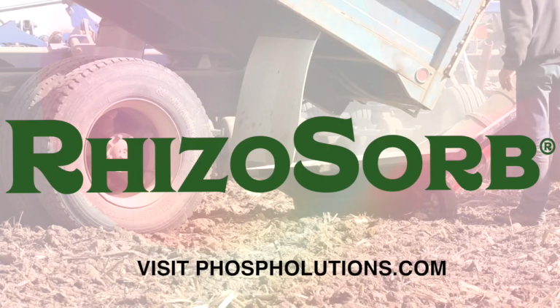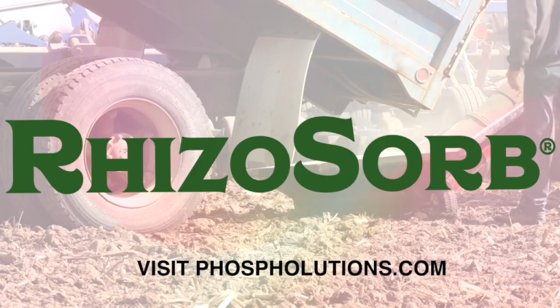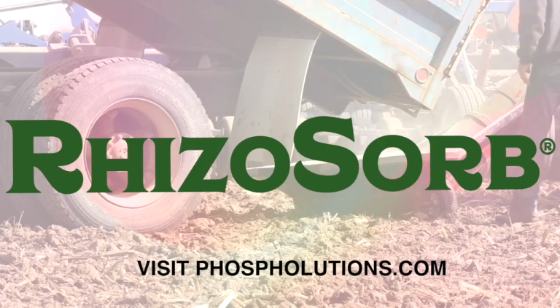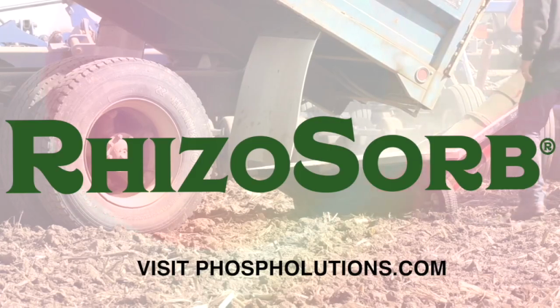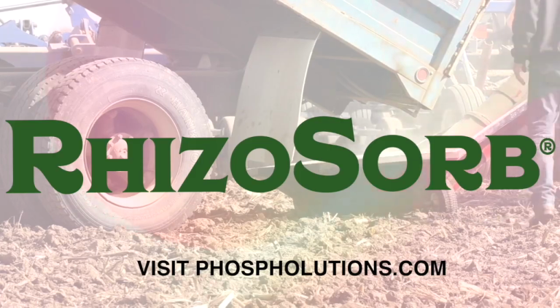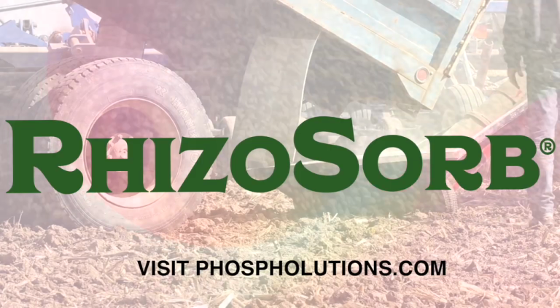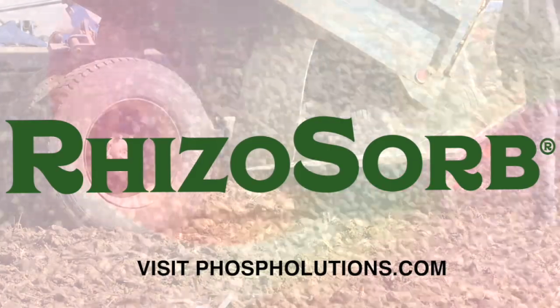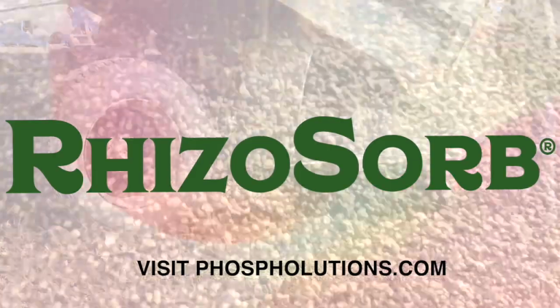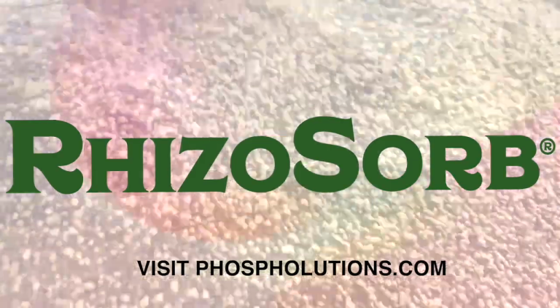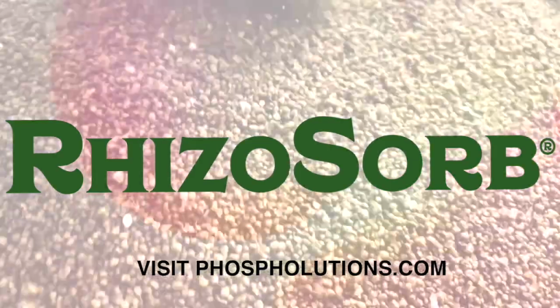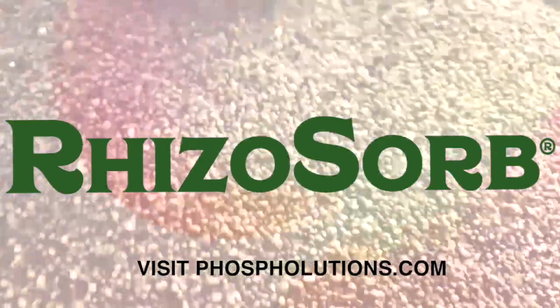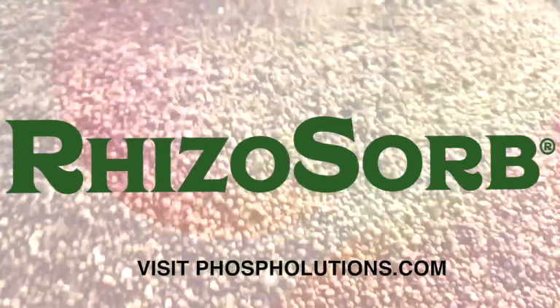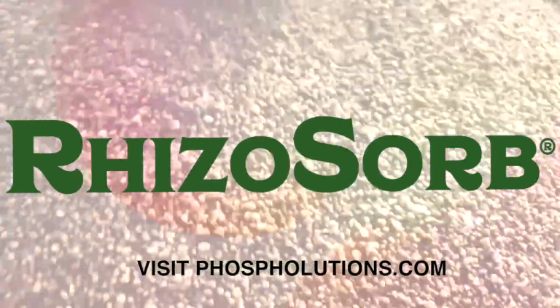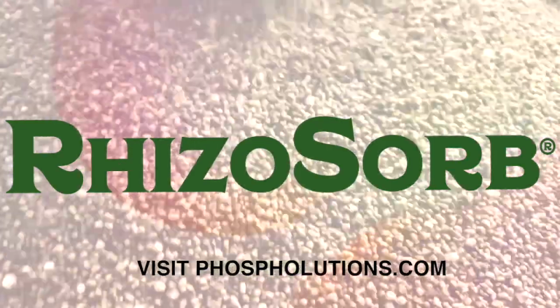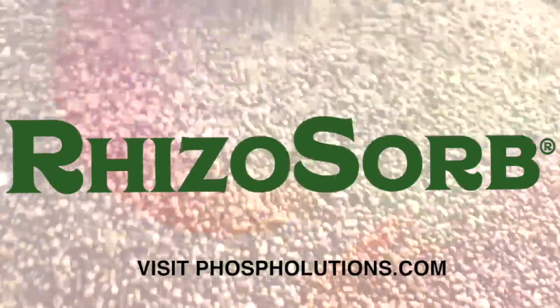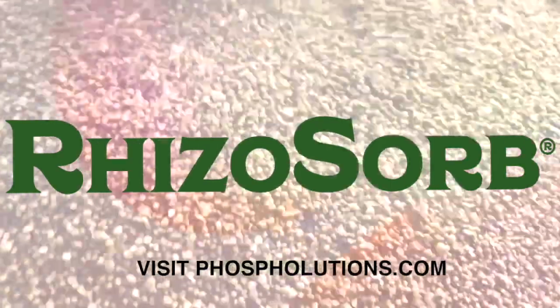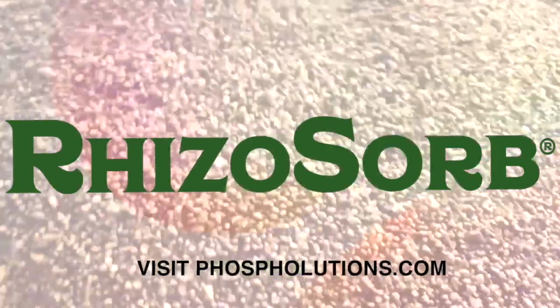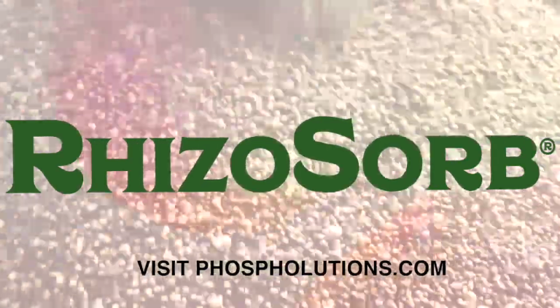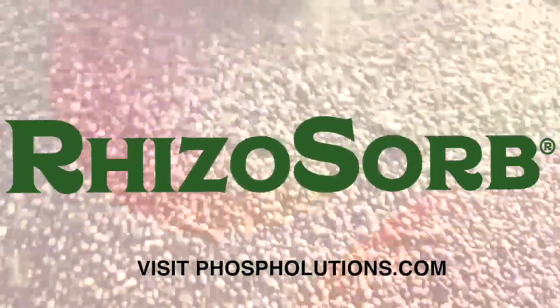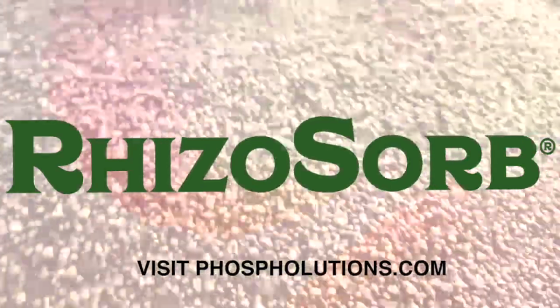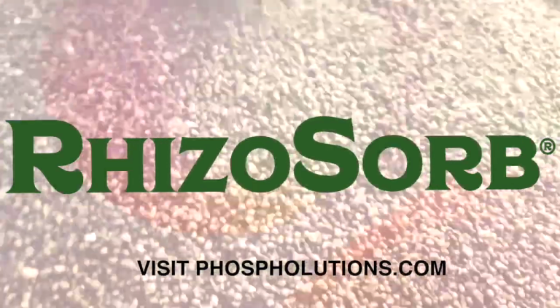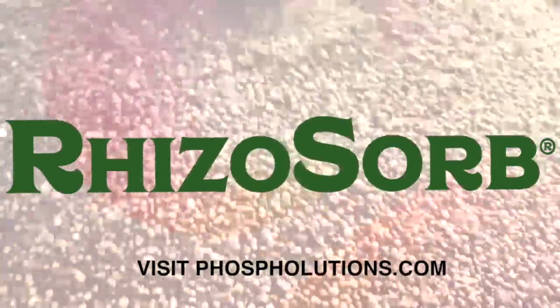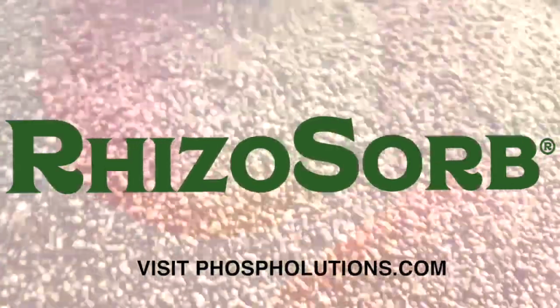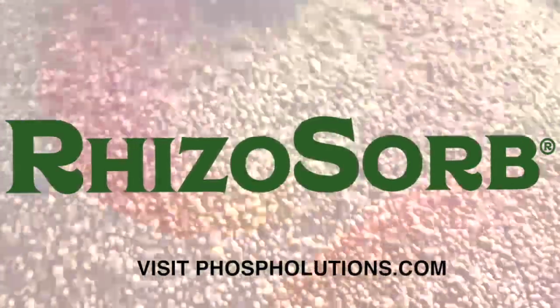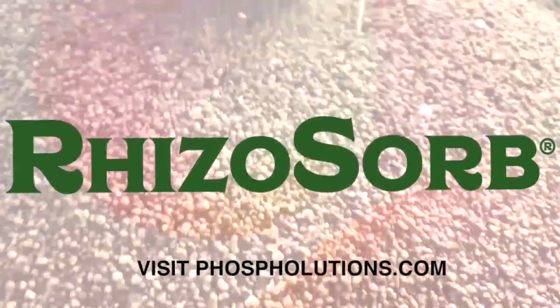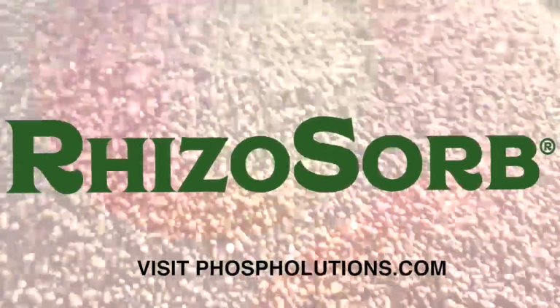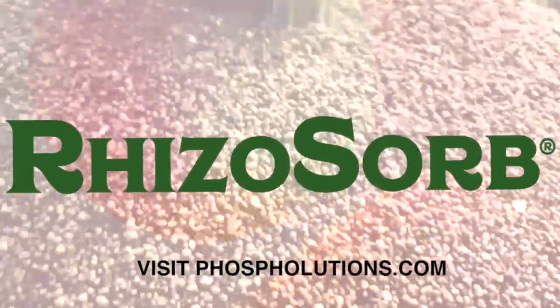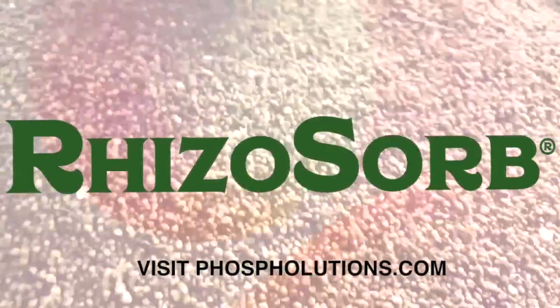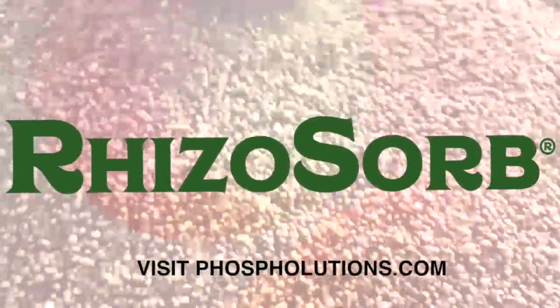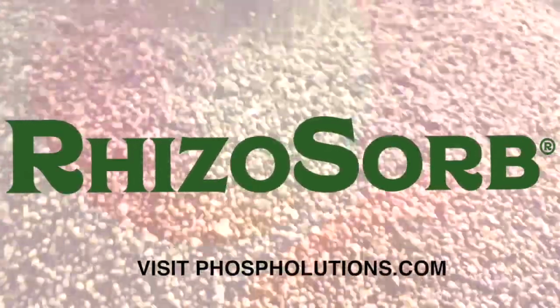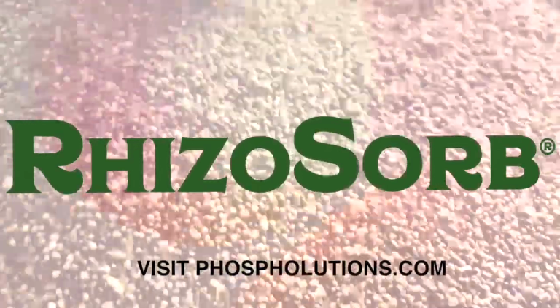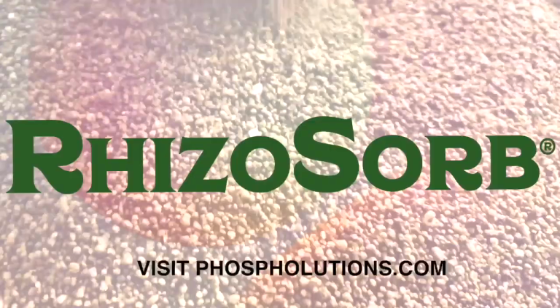Join the next wave of growers switching to the next generation of phosphorus fertilizers by visiting phospholutions.com.